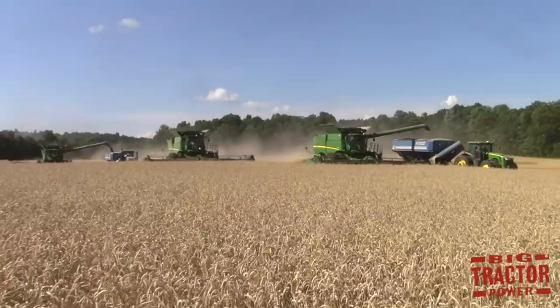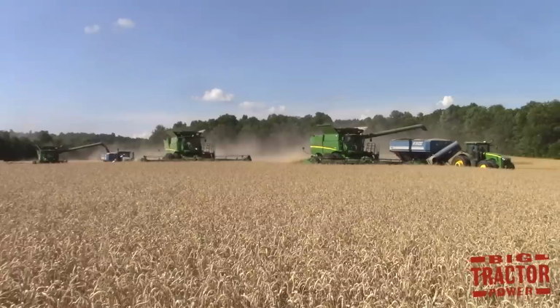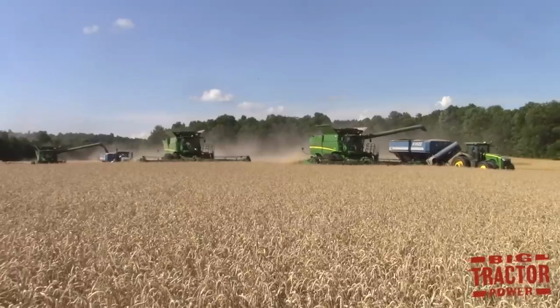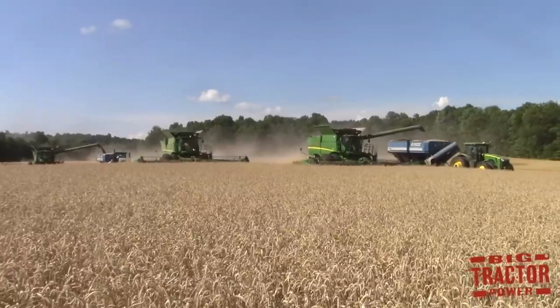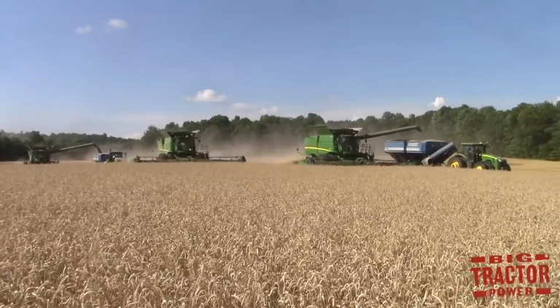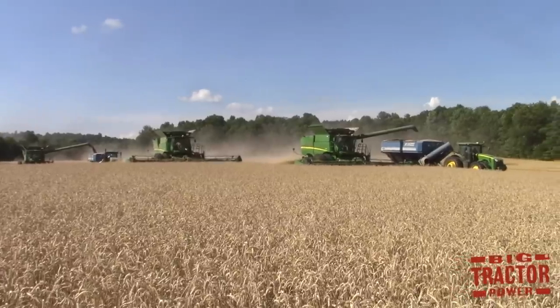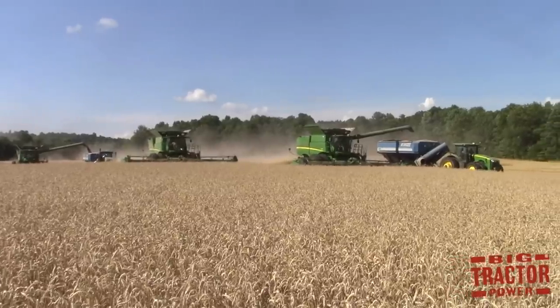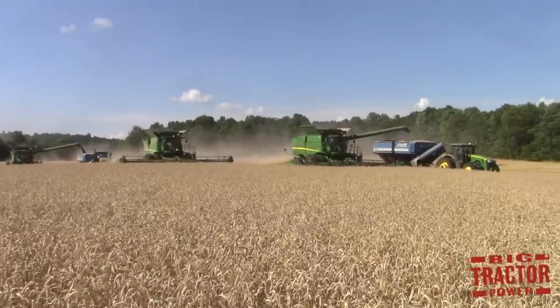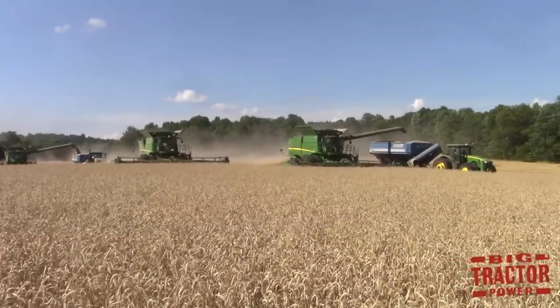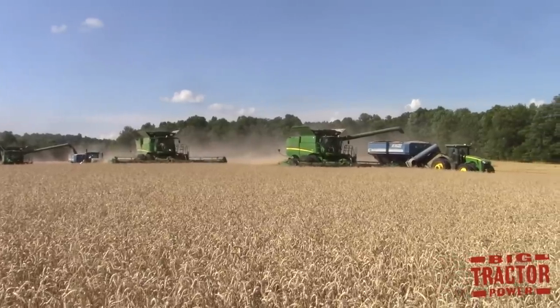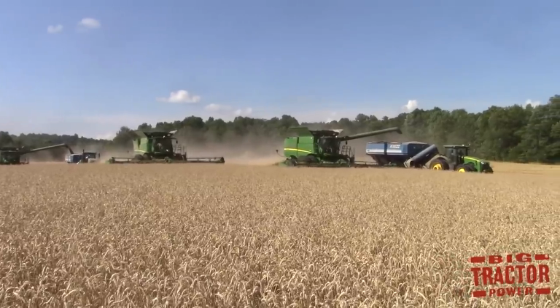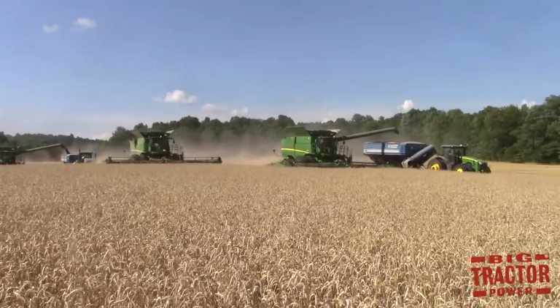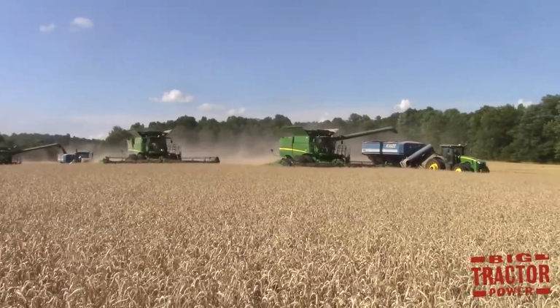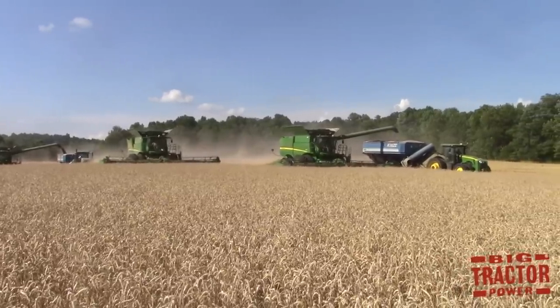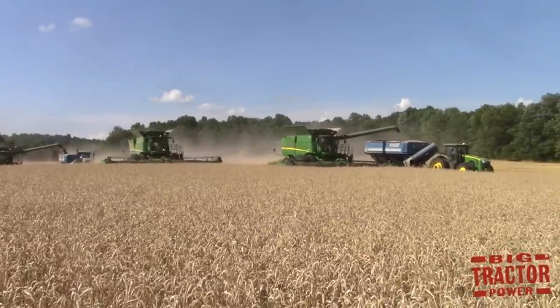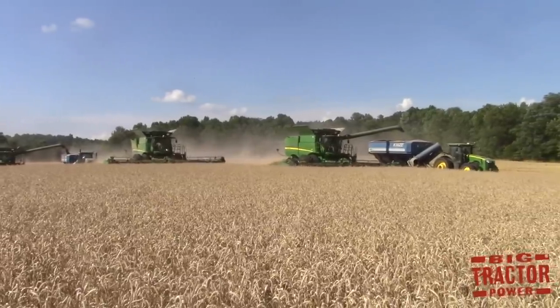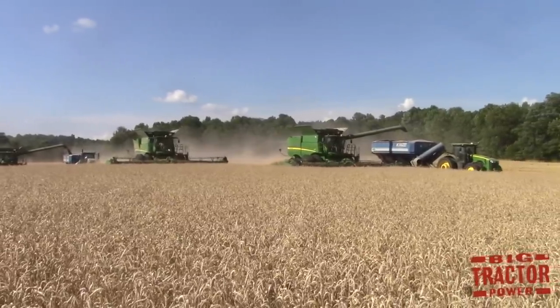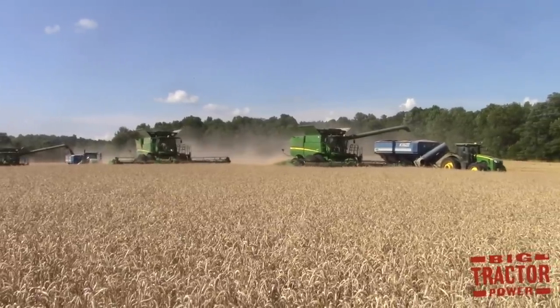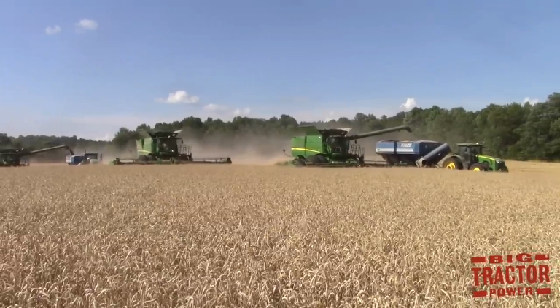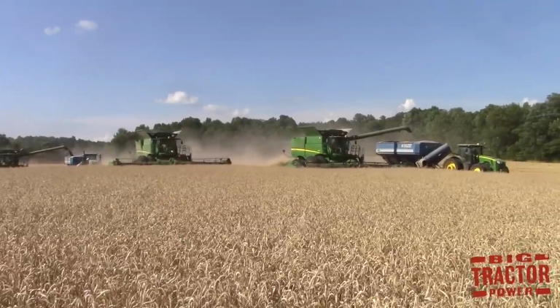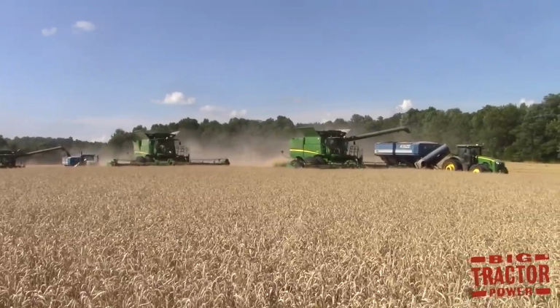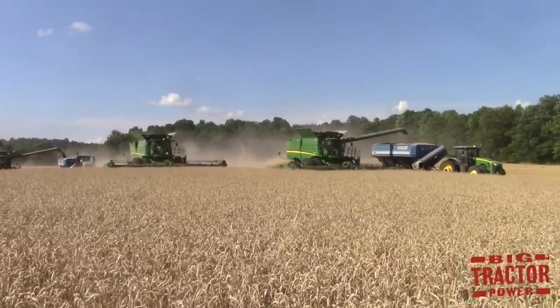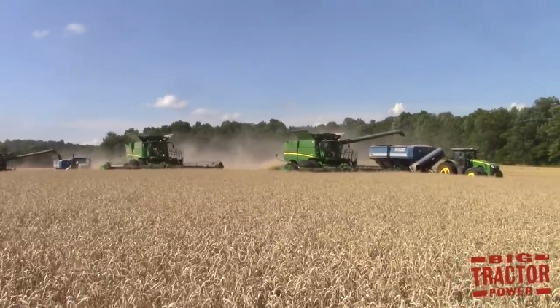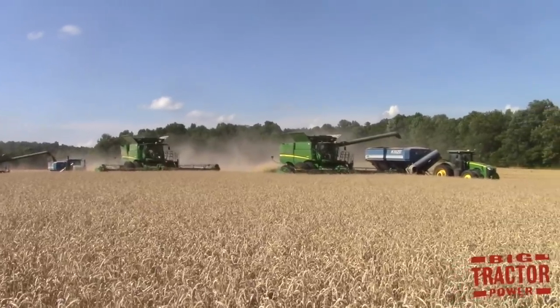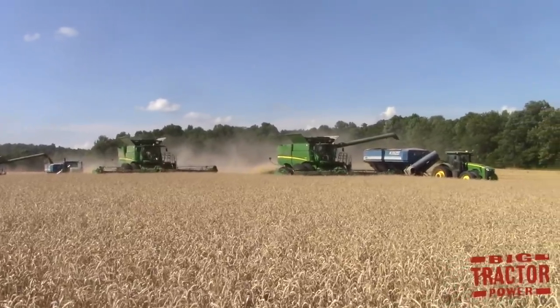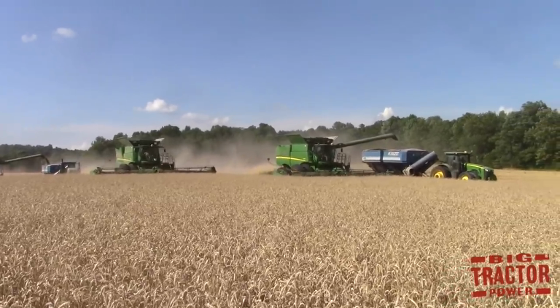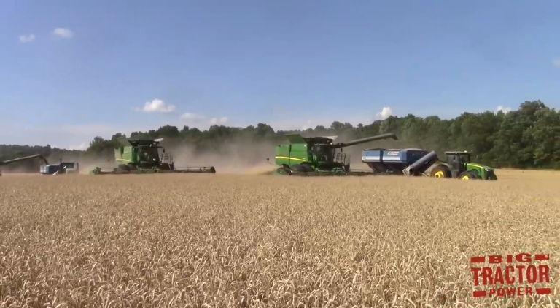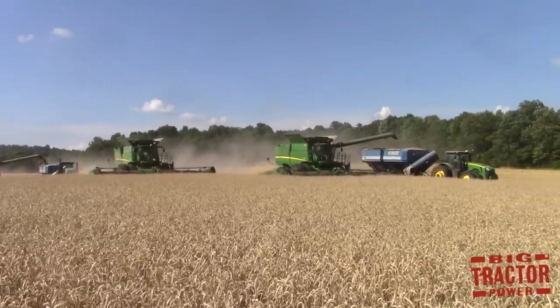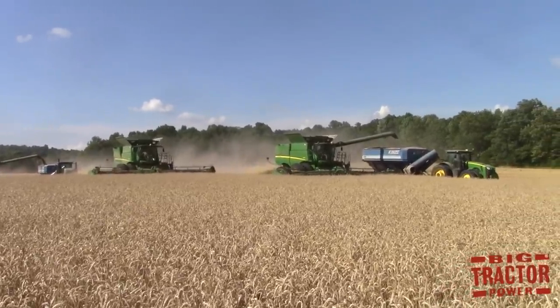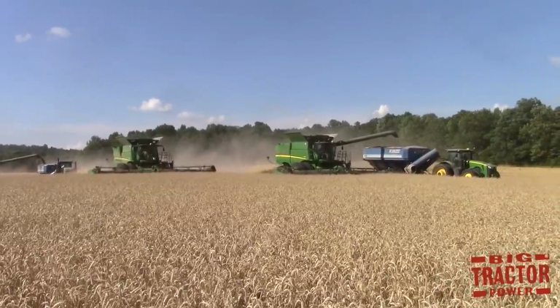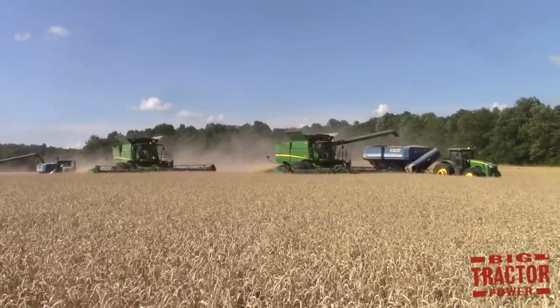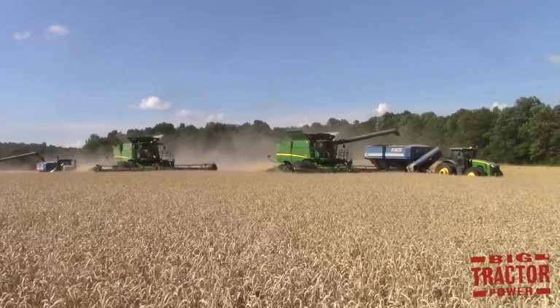Welcome to the first episode of Big Tractor Power News. This will be a new feature to our YouTube channel.